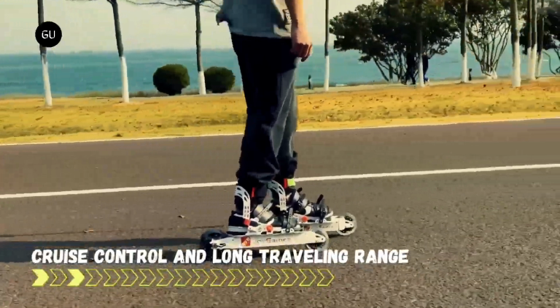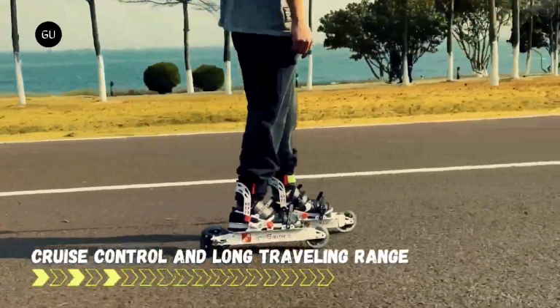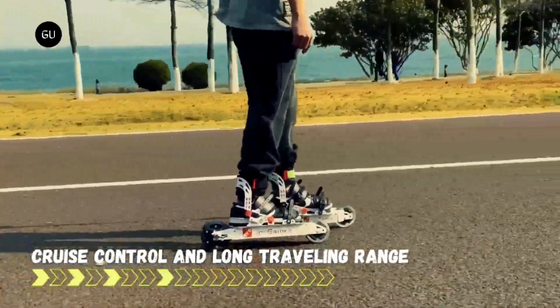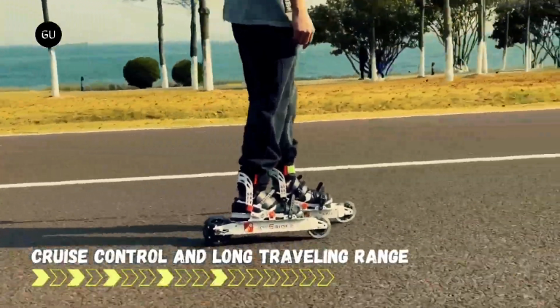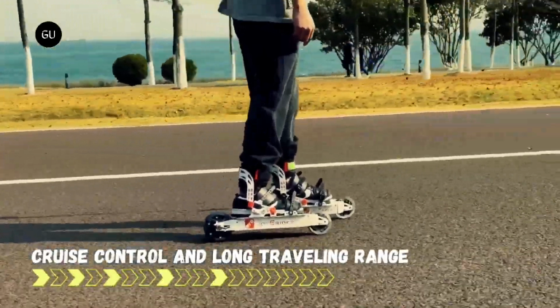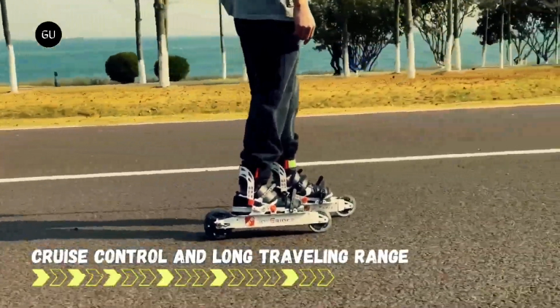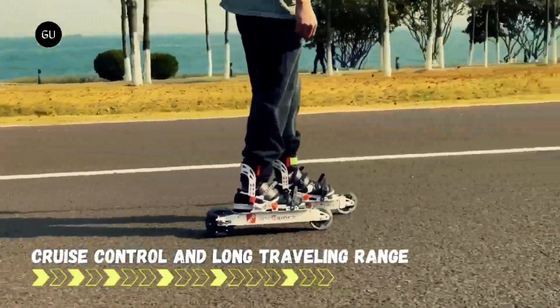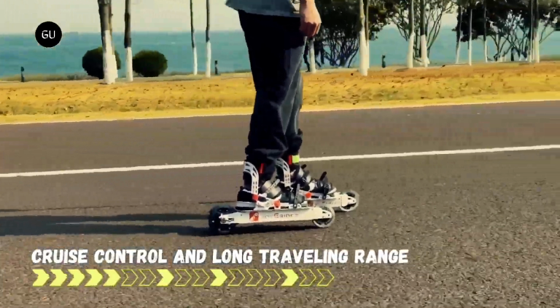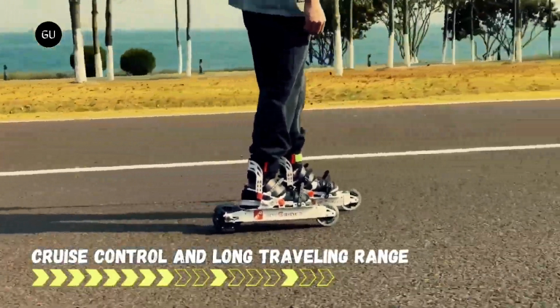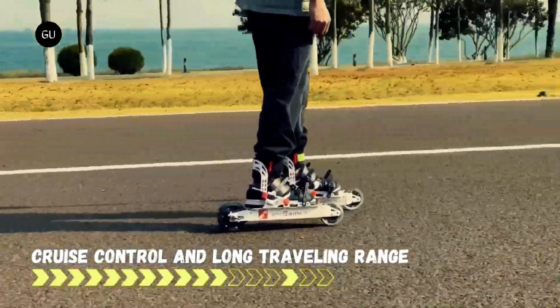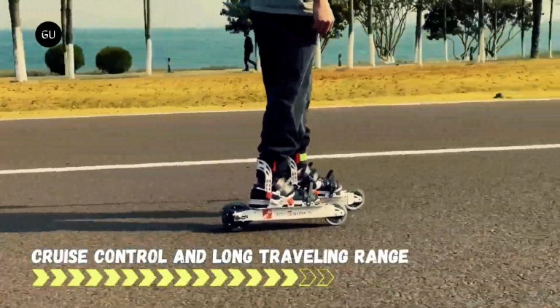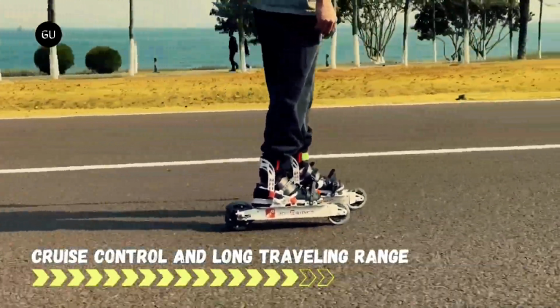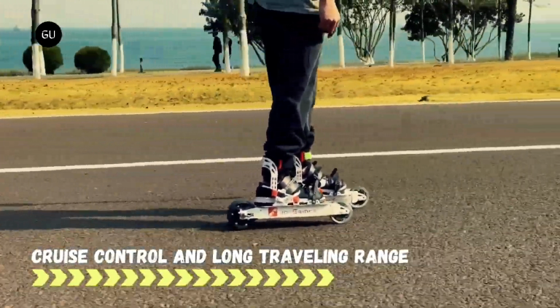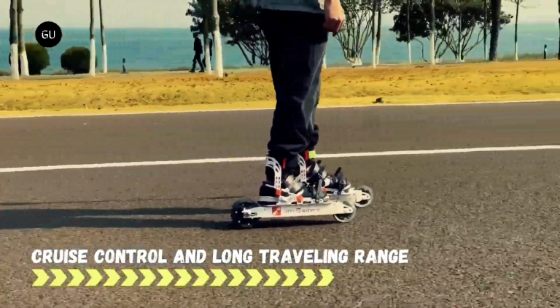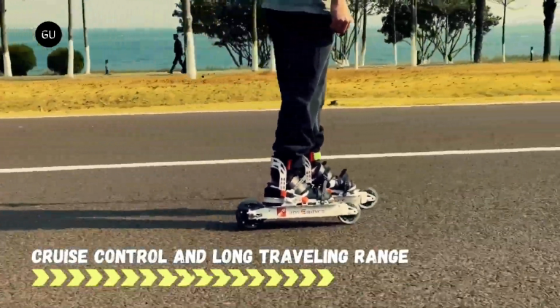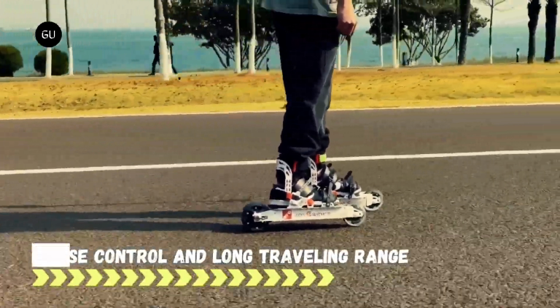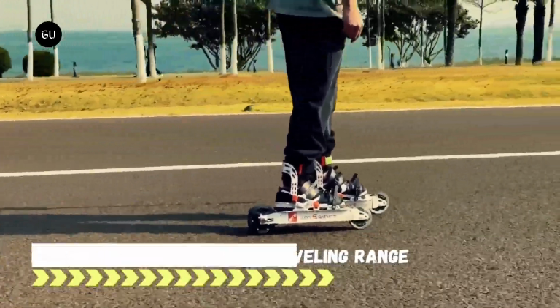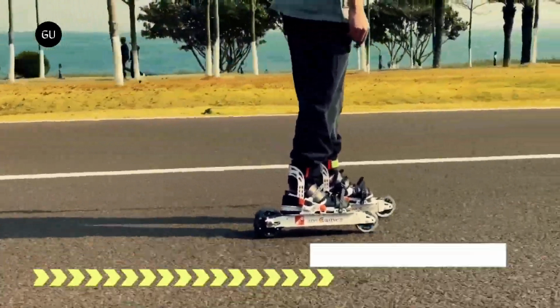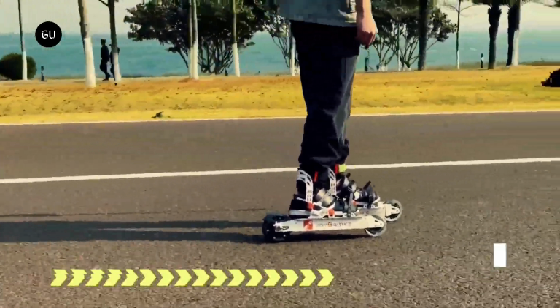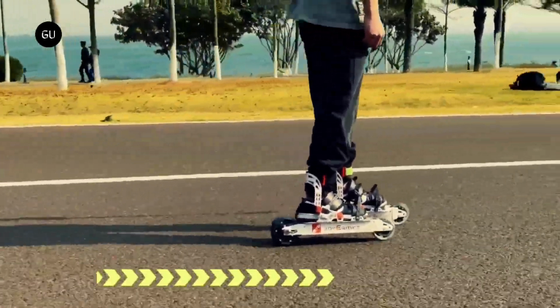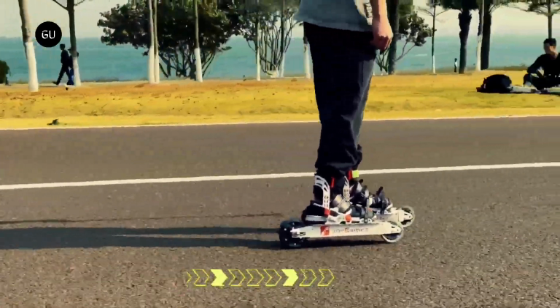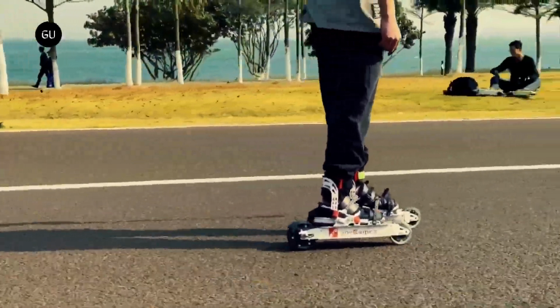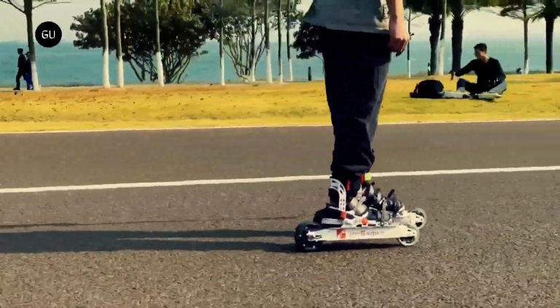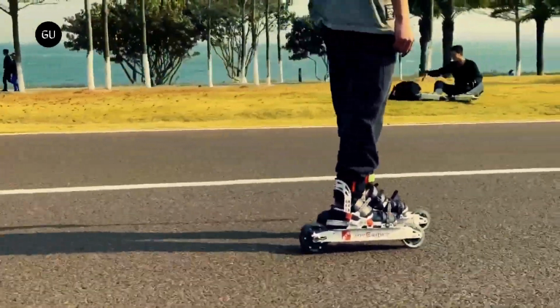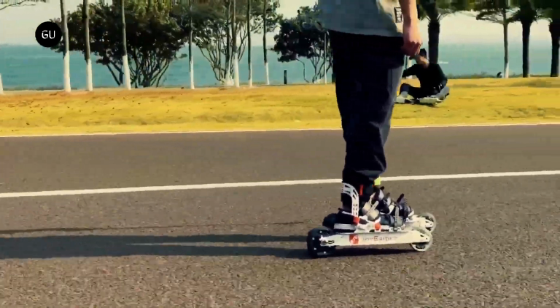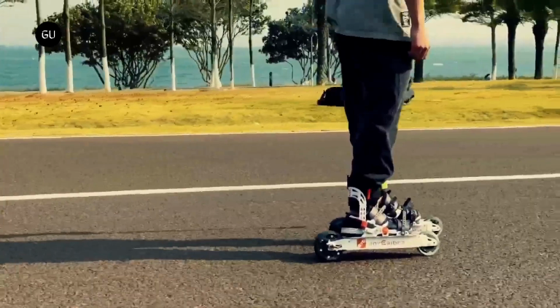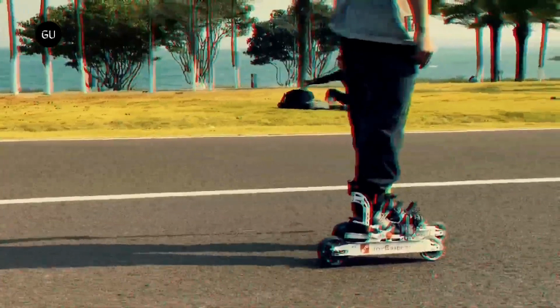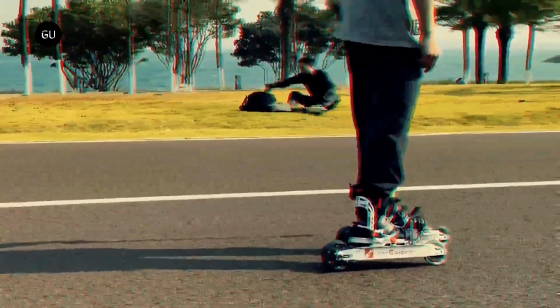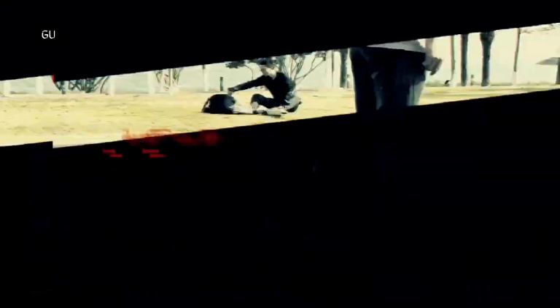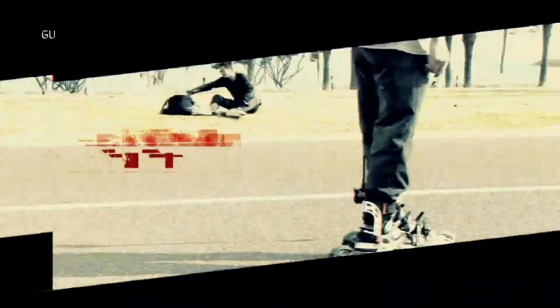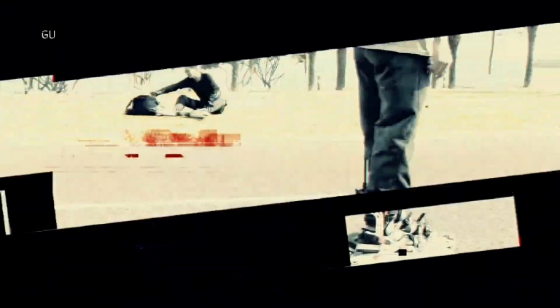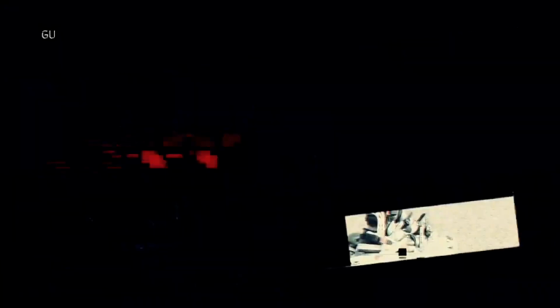Passion Mobility doesn't sell direct to consumers, so there's no word on pricing or availability.